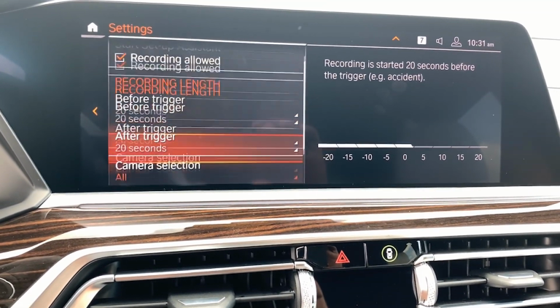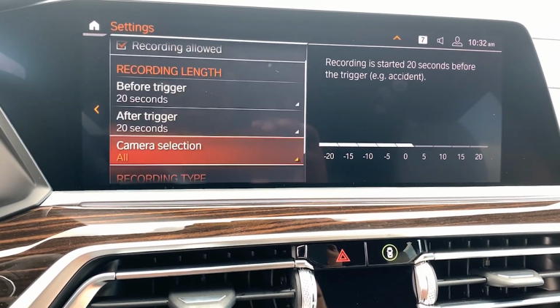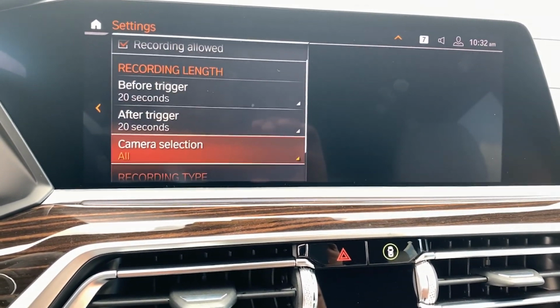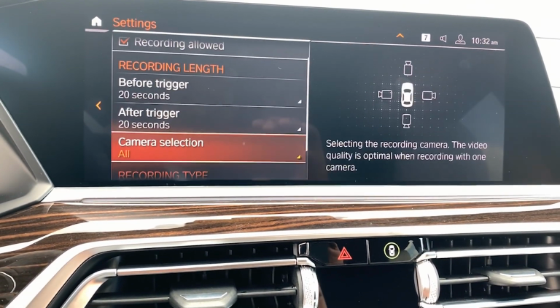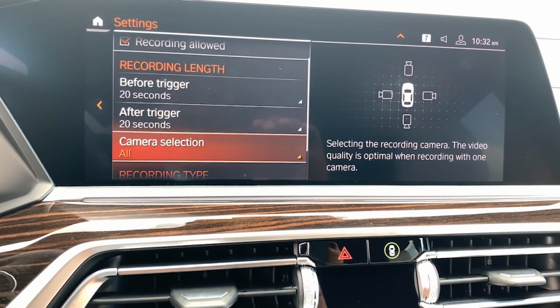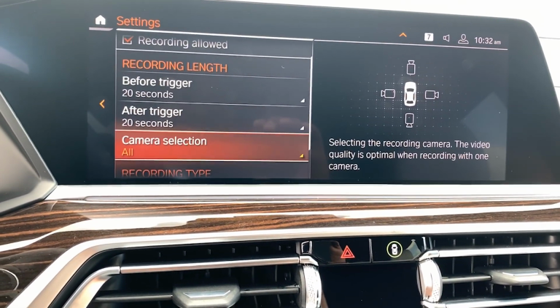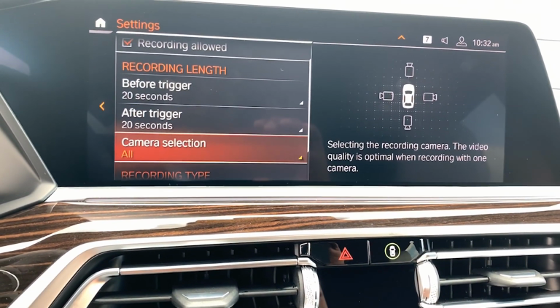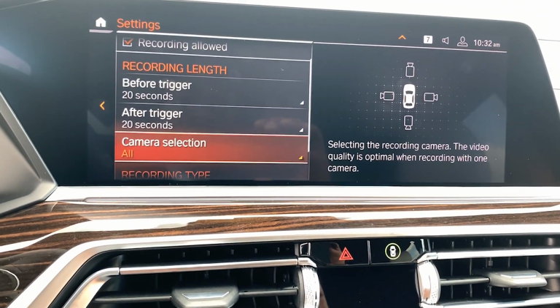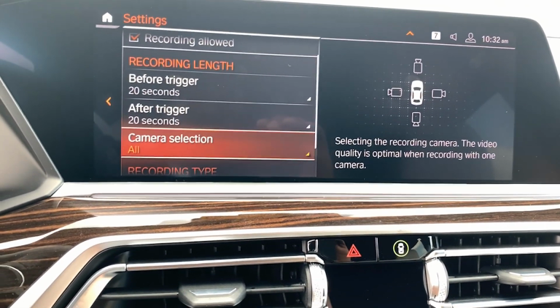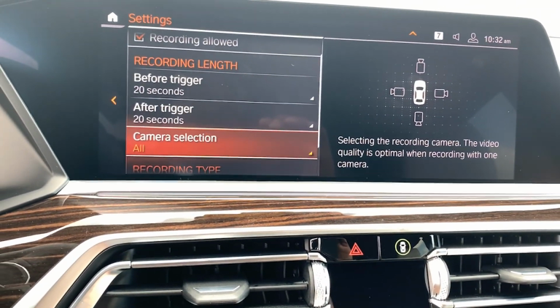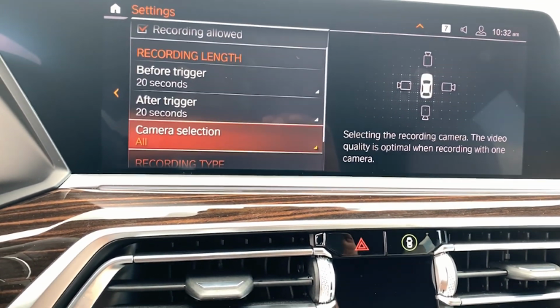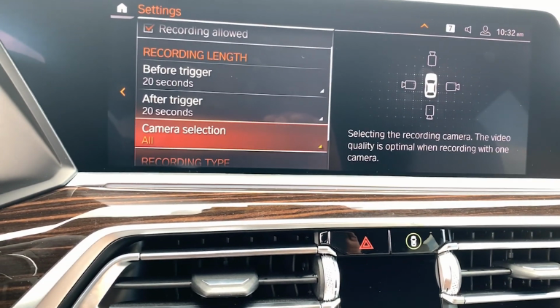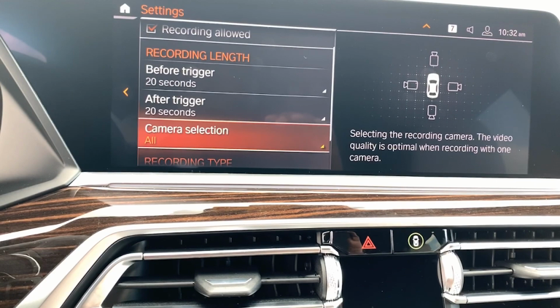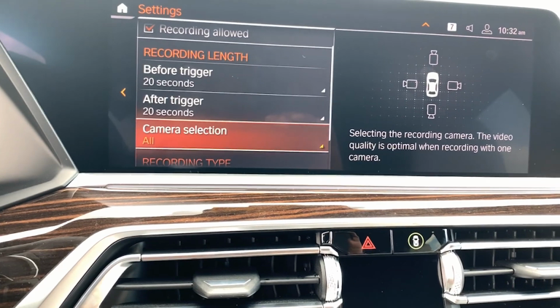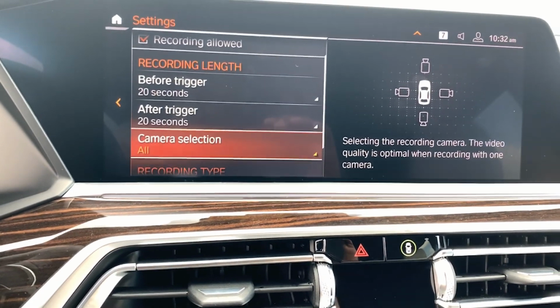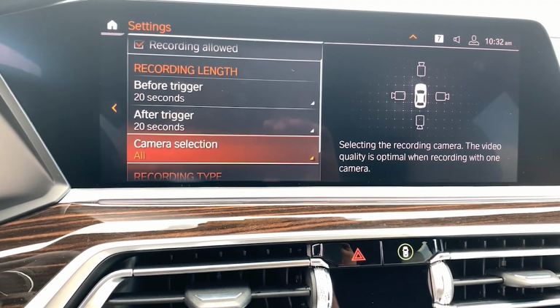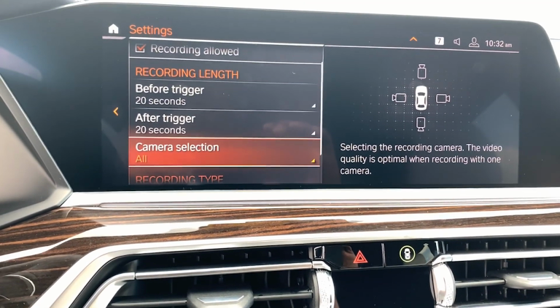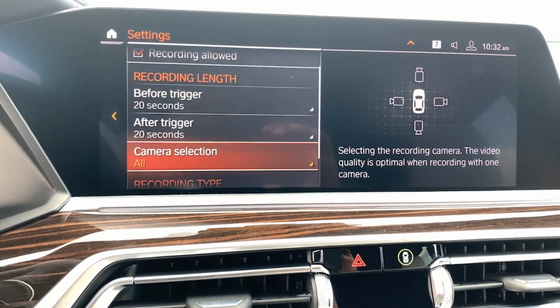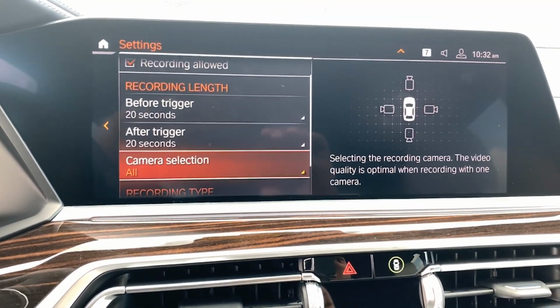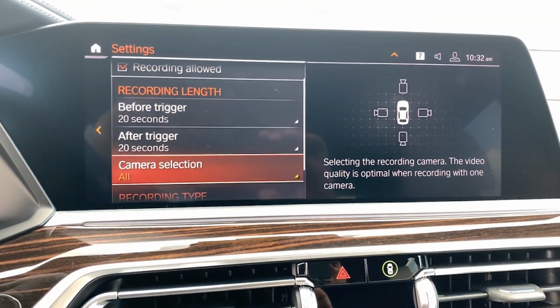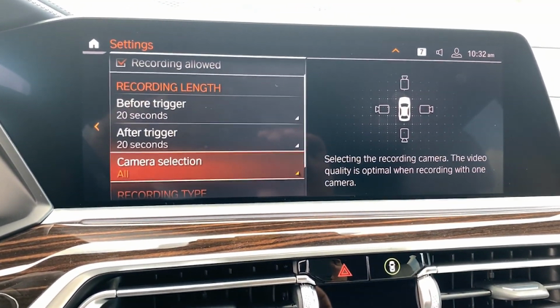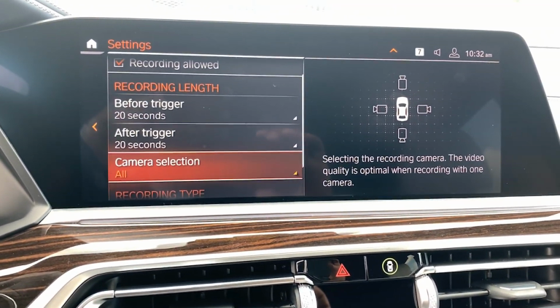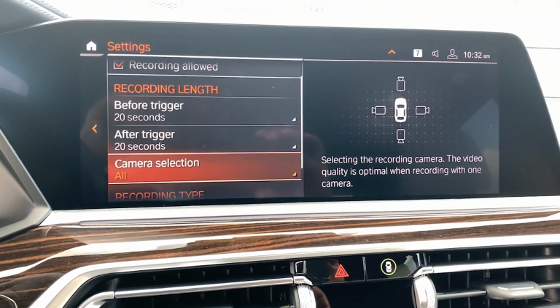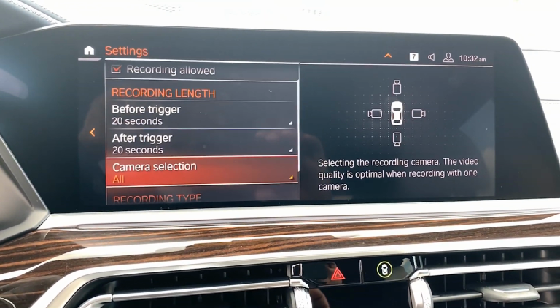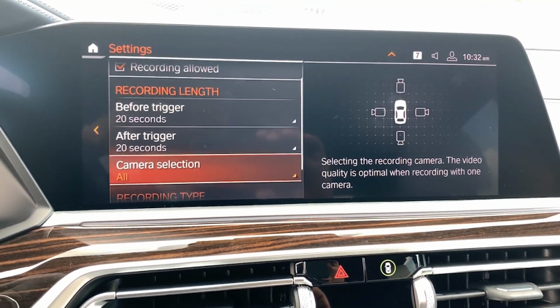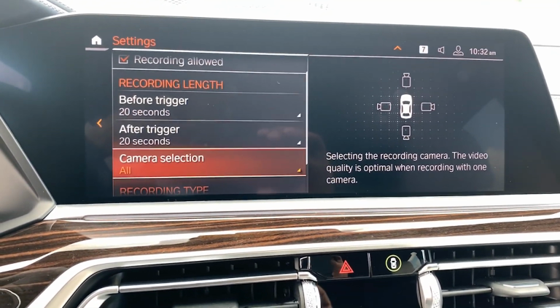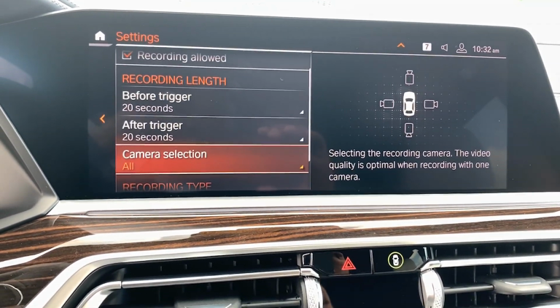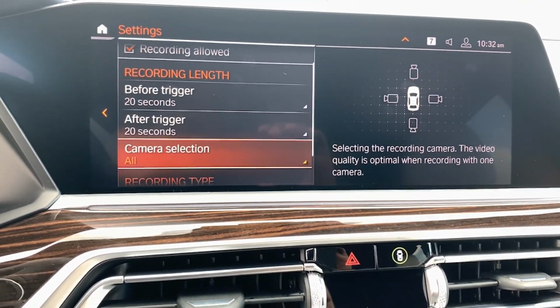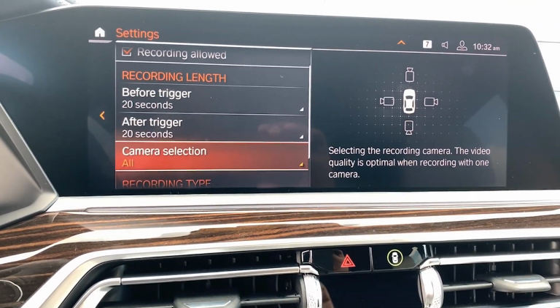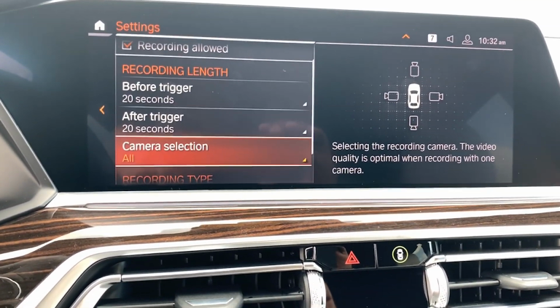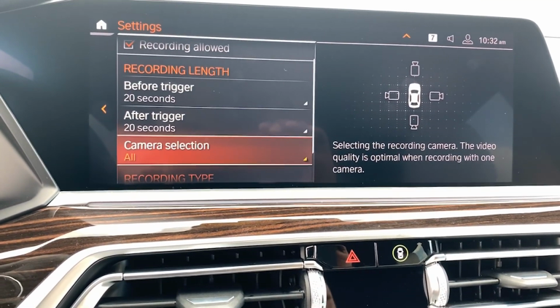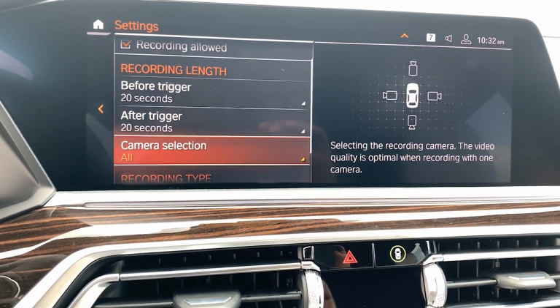Under camera selection, you can select whether the car records just the front camera, the rear camera, or all cameras.